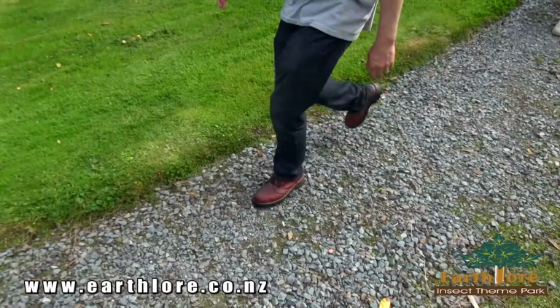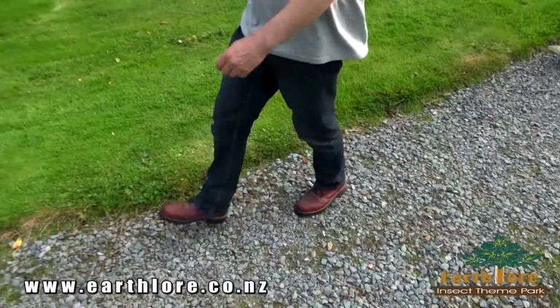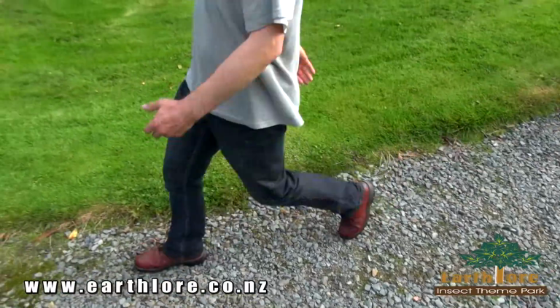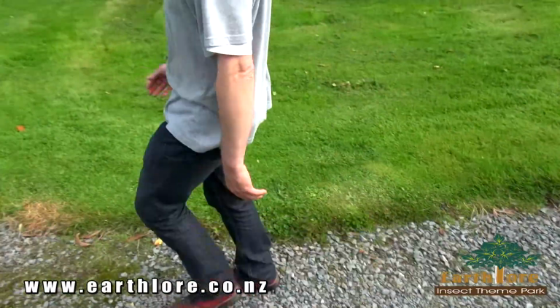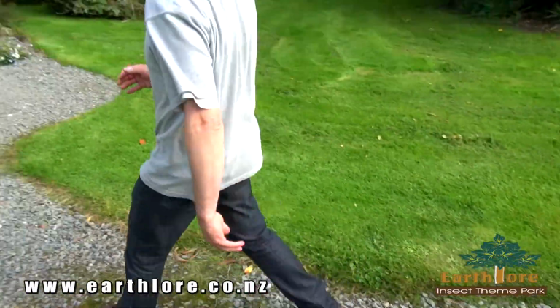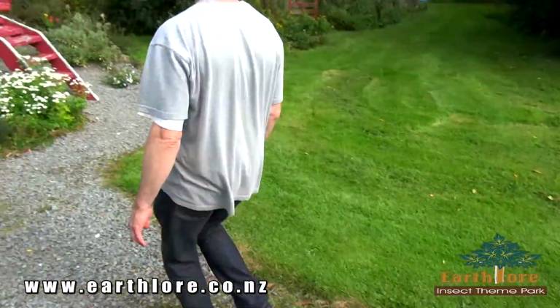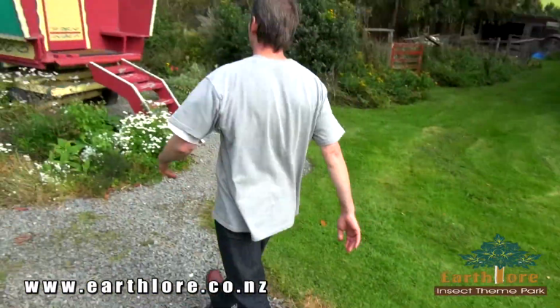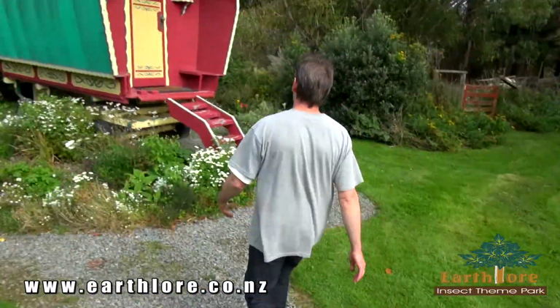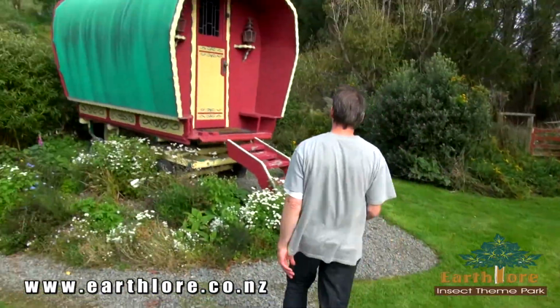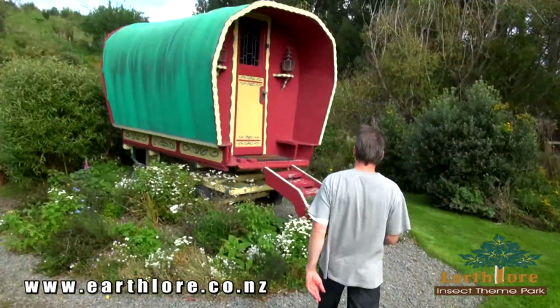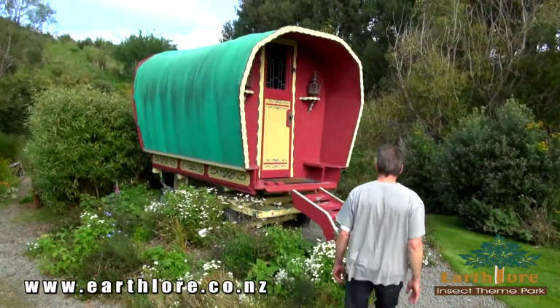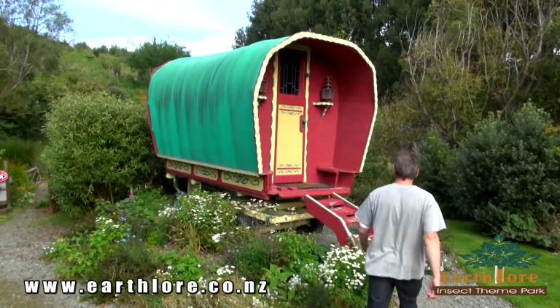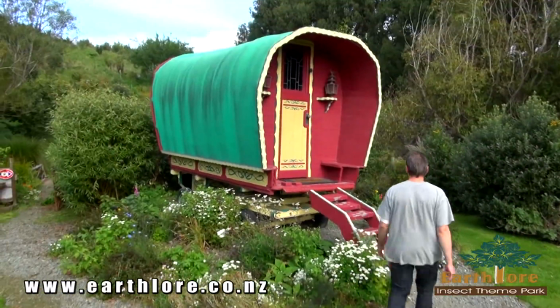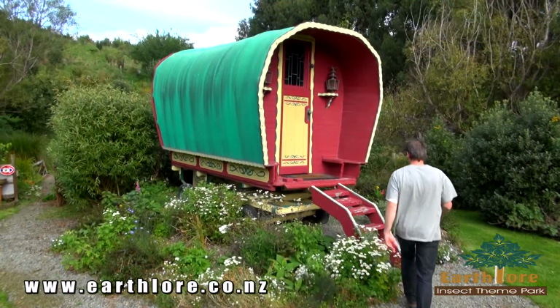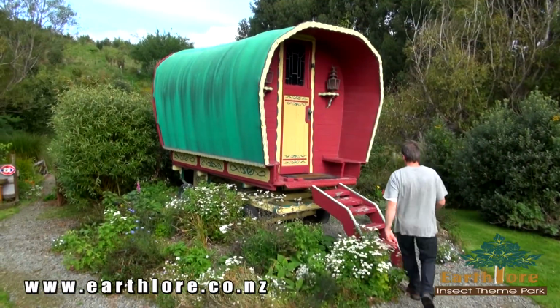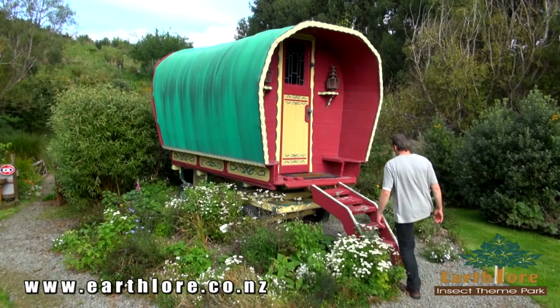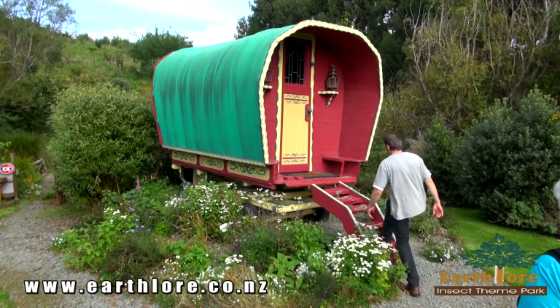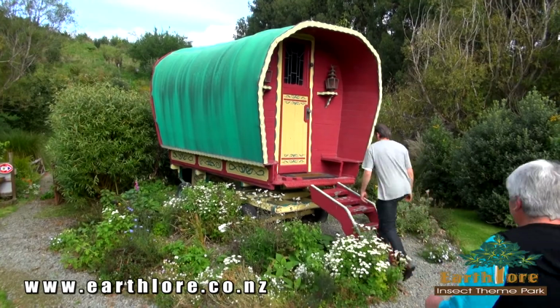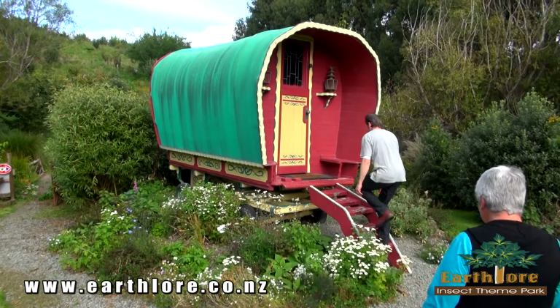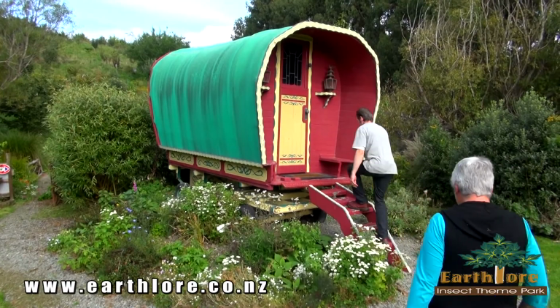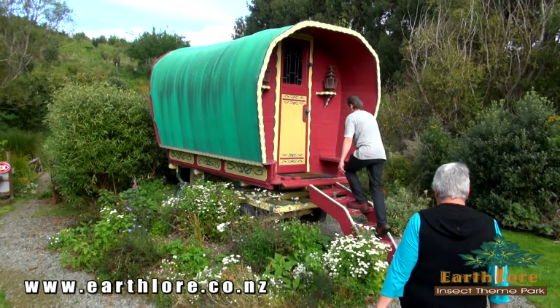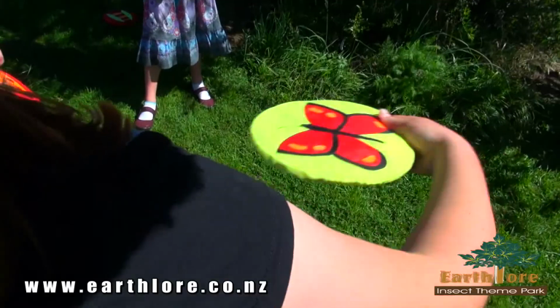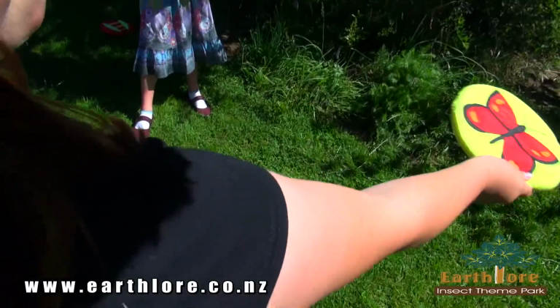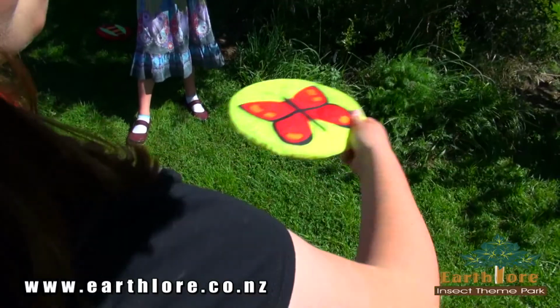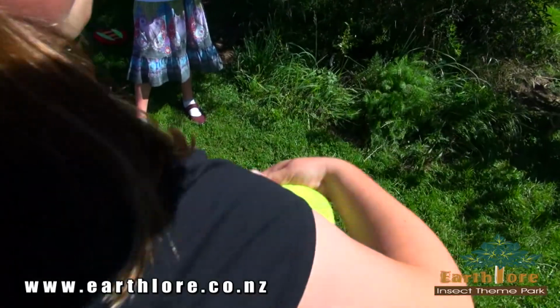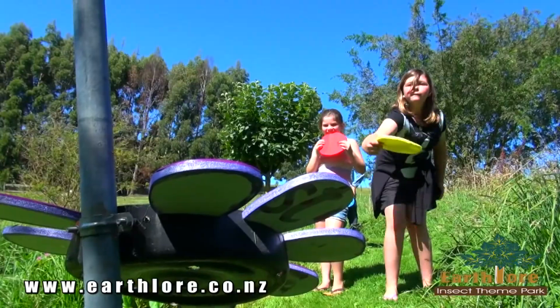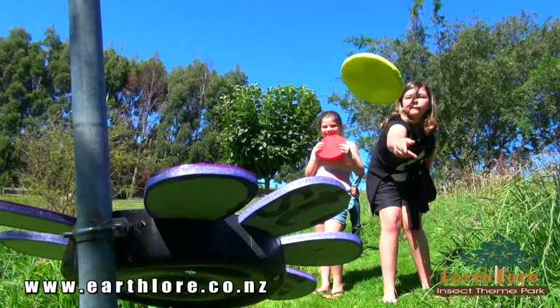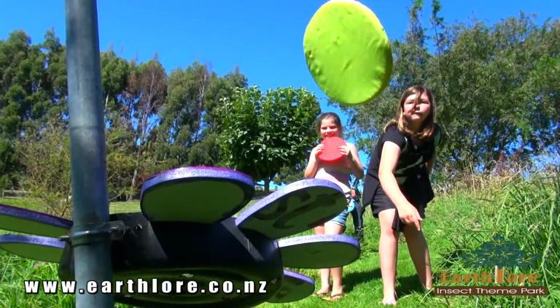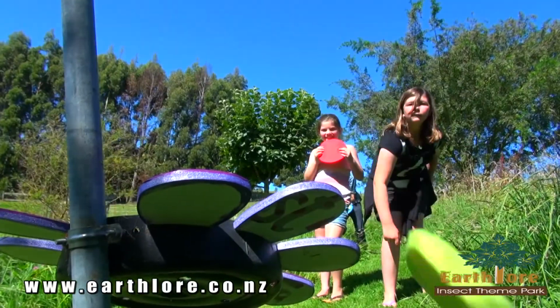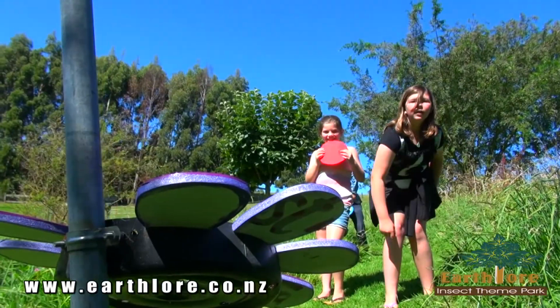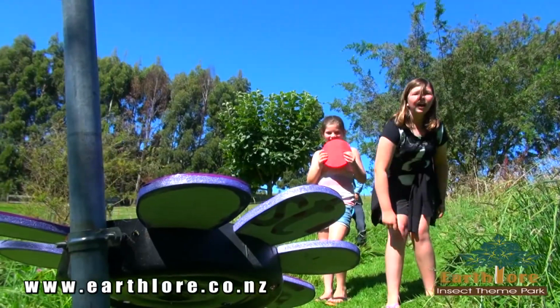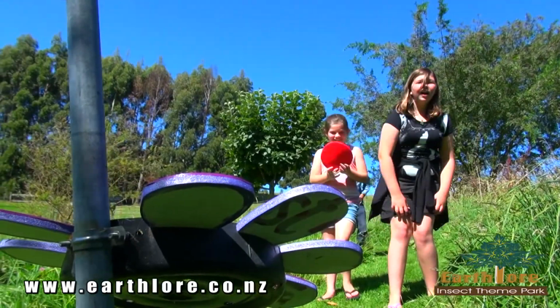While you're here and if you're up for the challenge, the food forest is also the setting of our Bug Frisbee golf course.